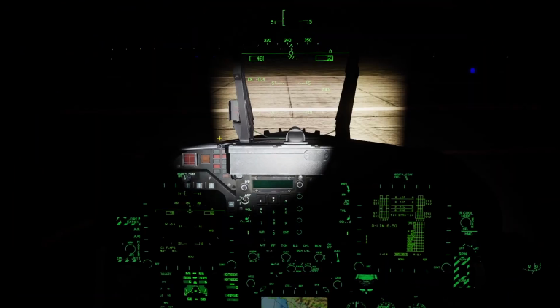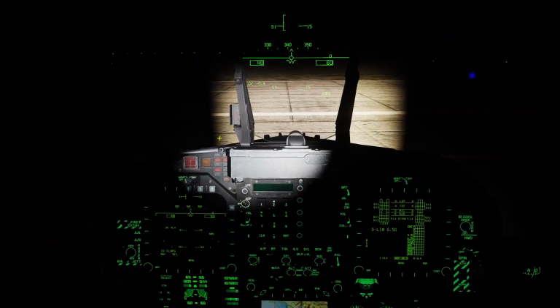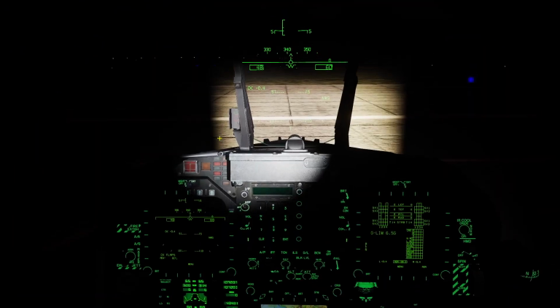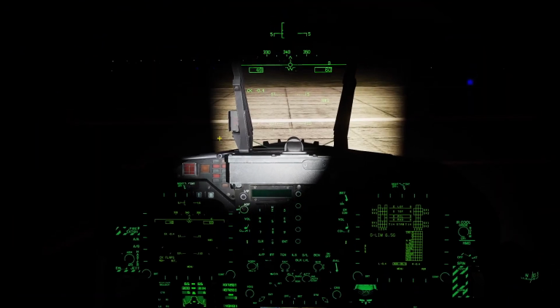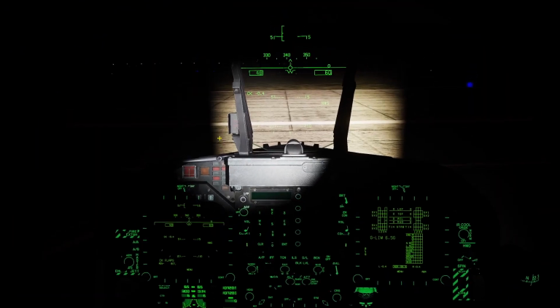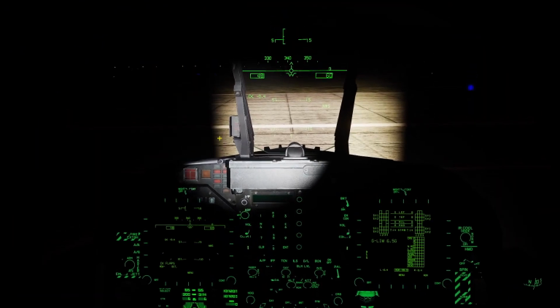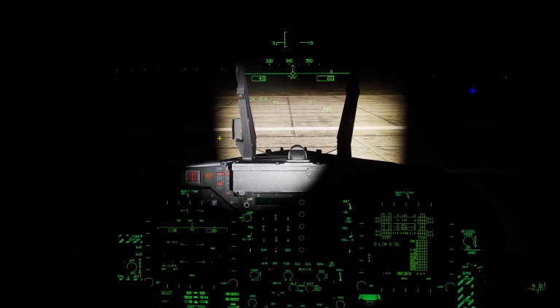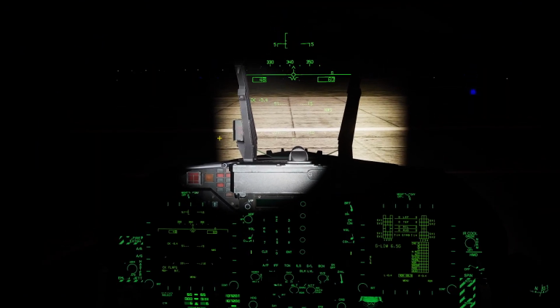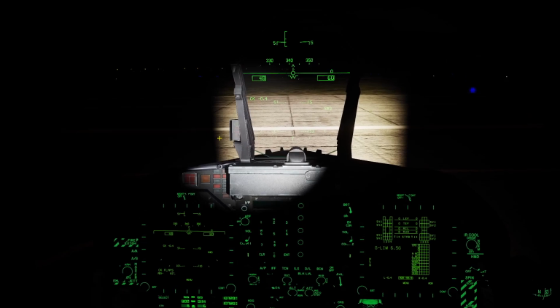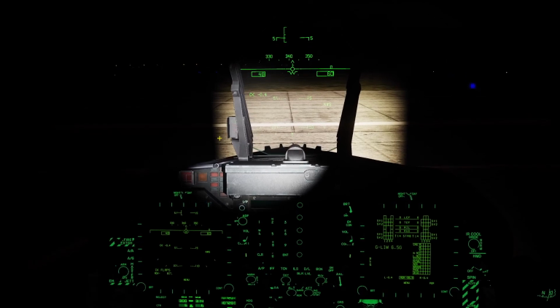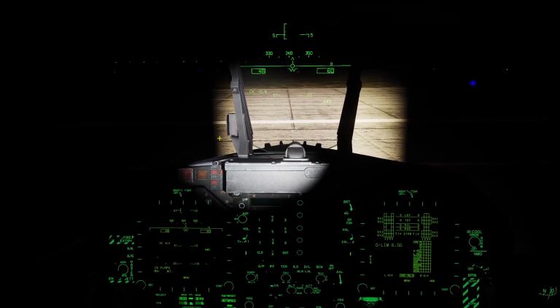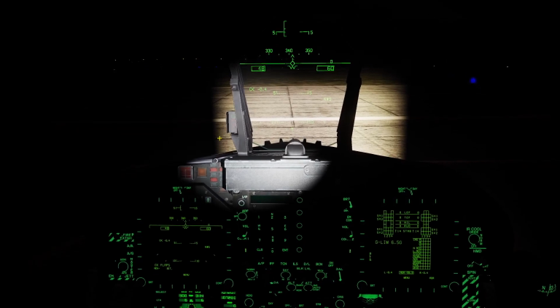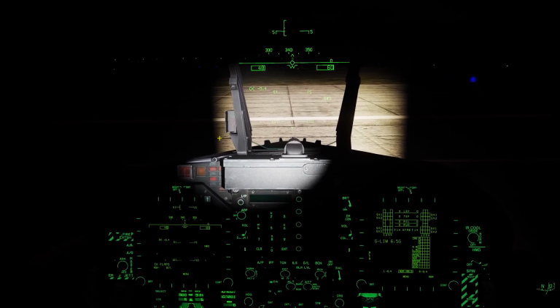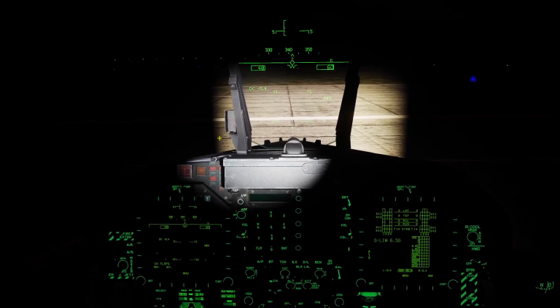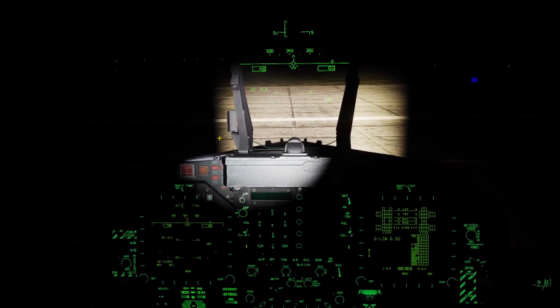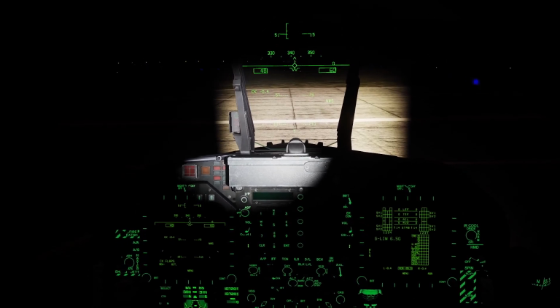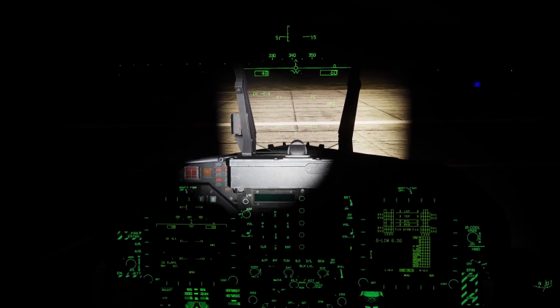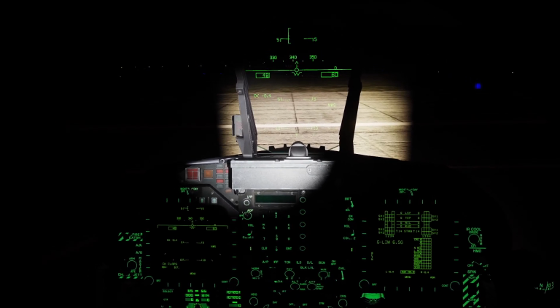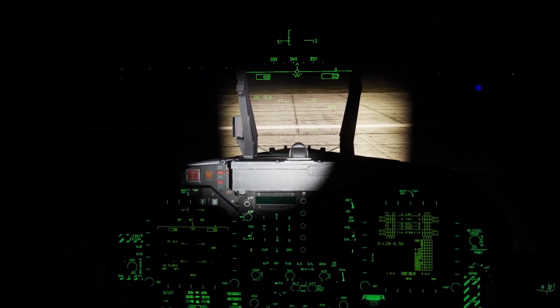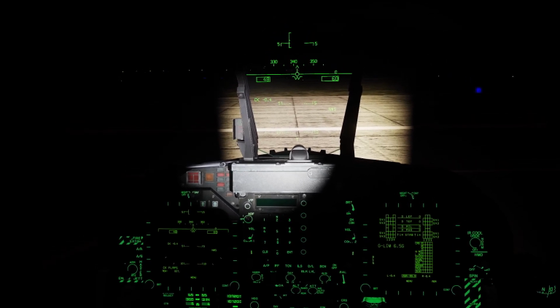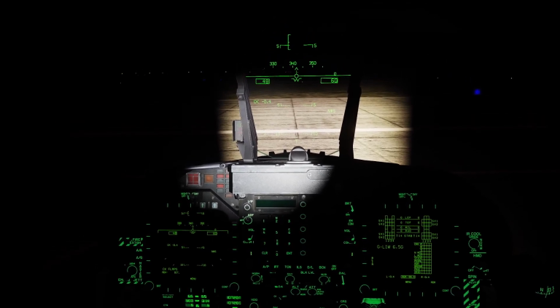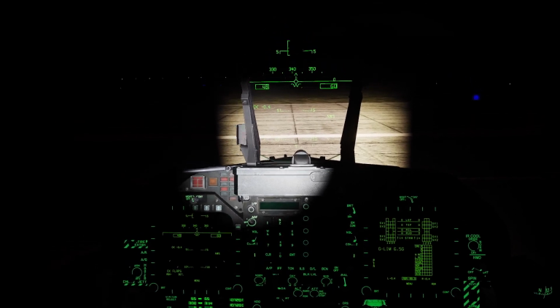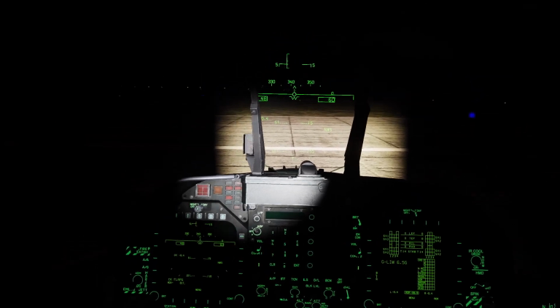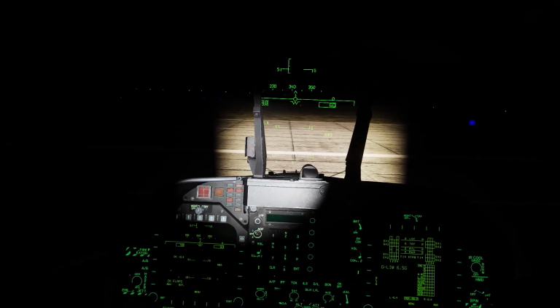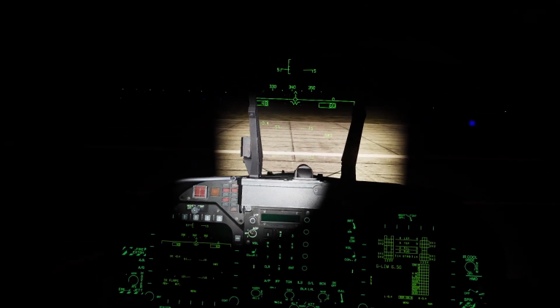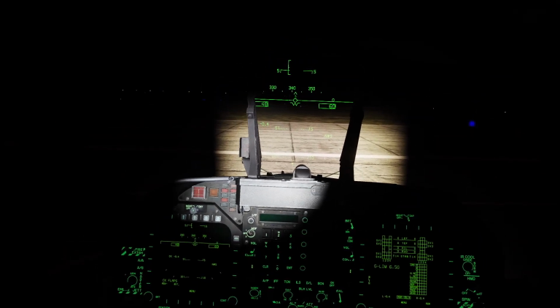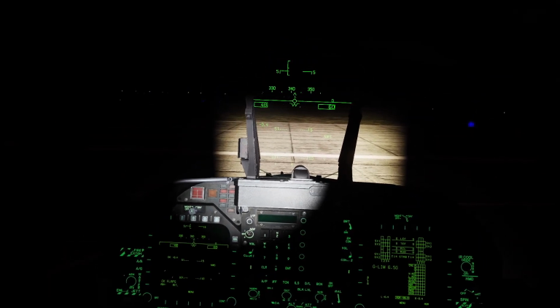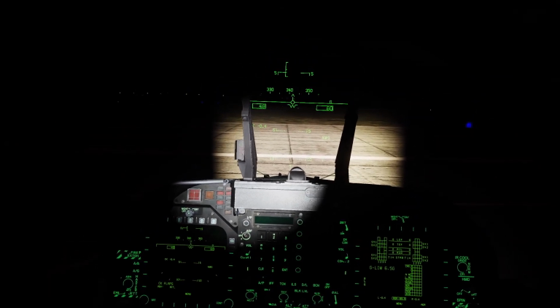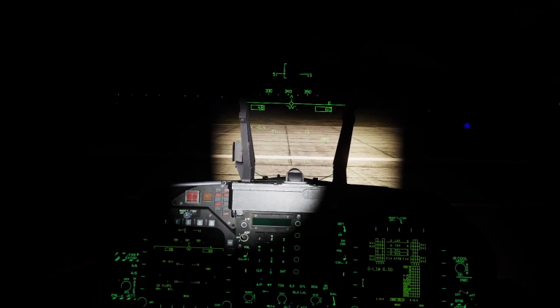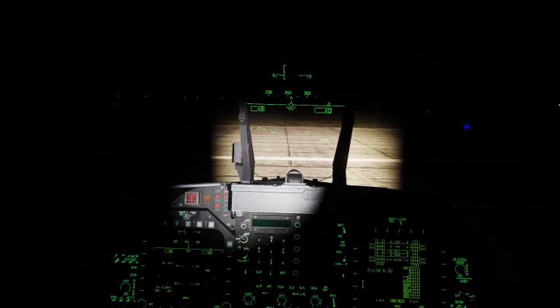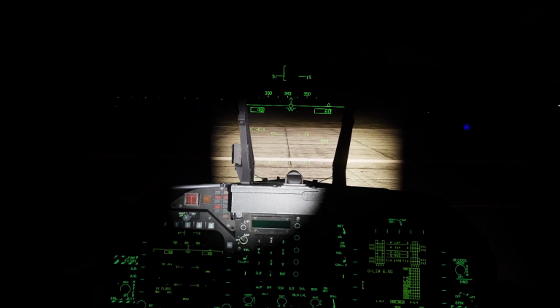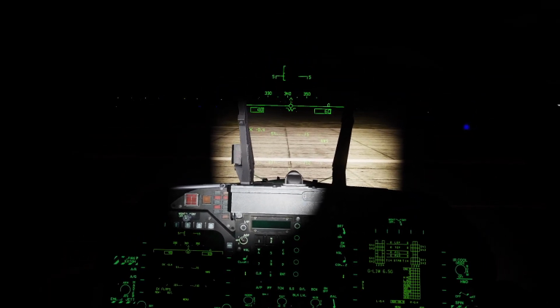You can turn on your night vision by holding right shift and clicking H. It takes a couple seconds to turn on.